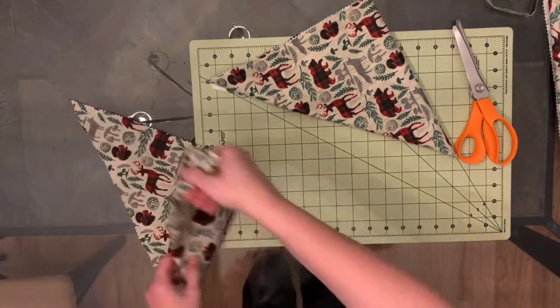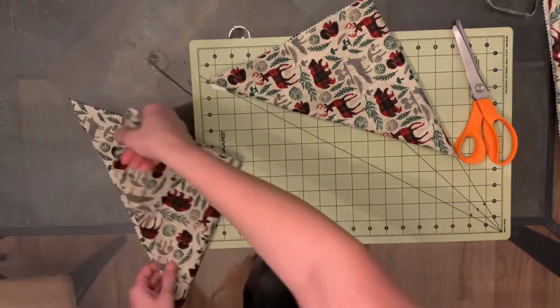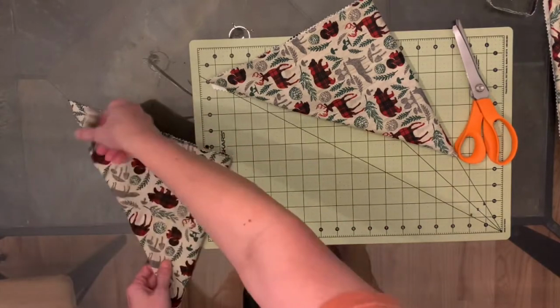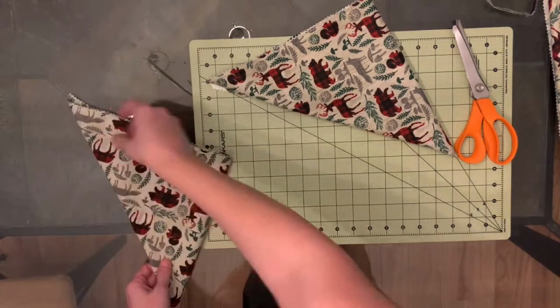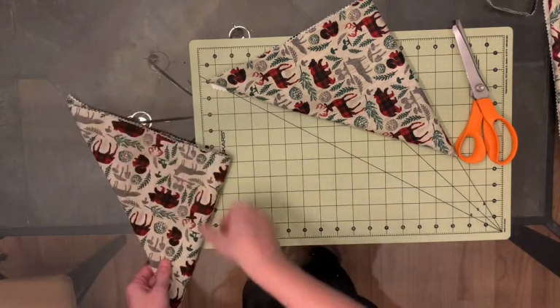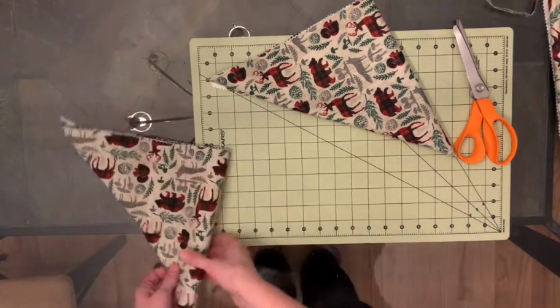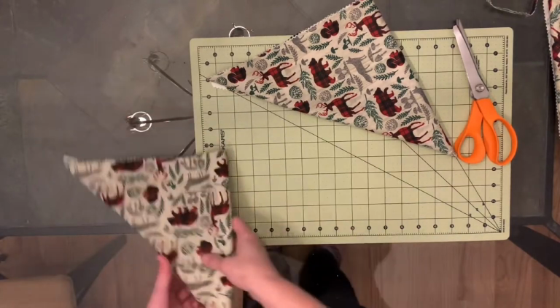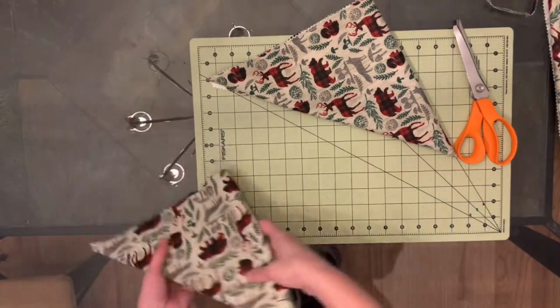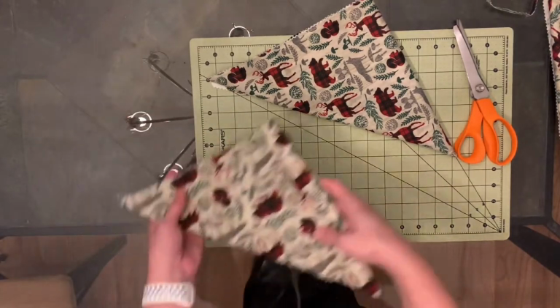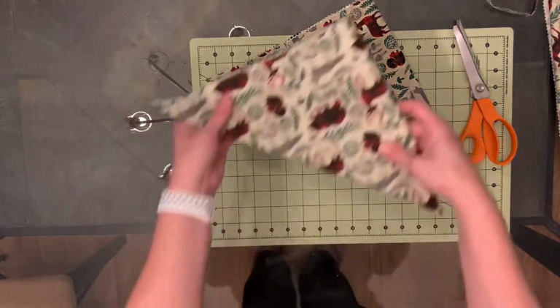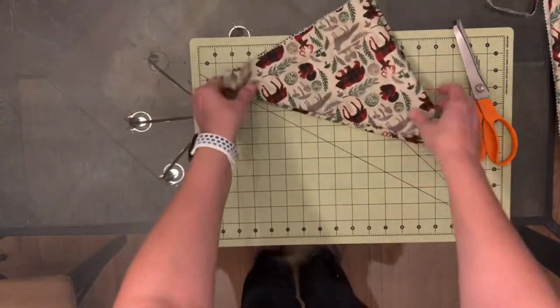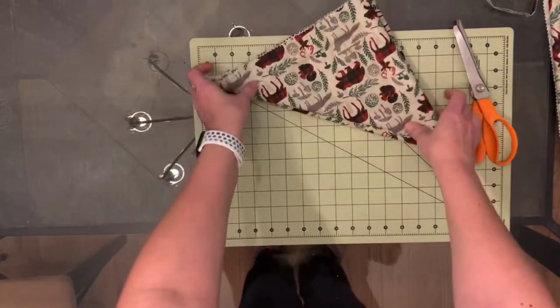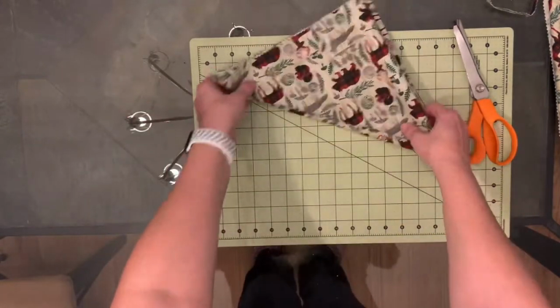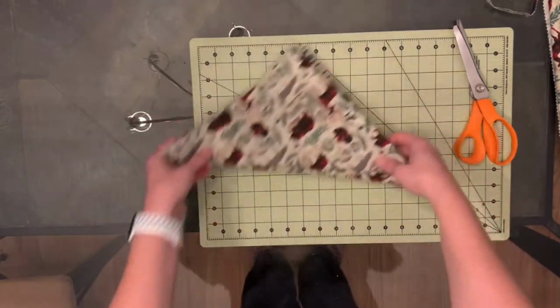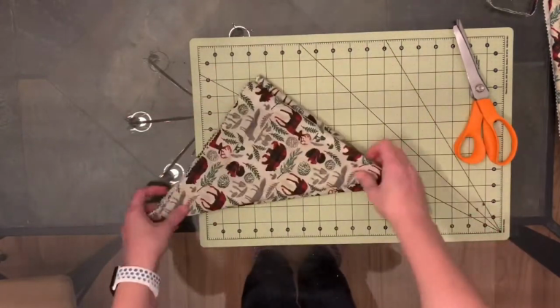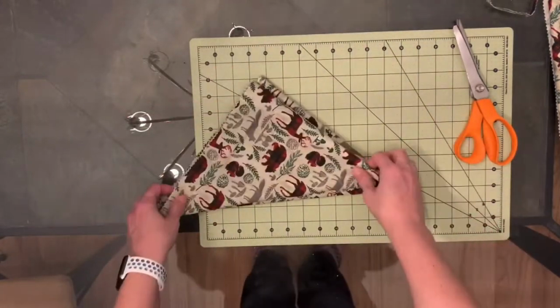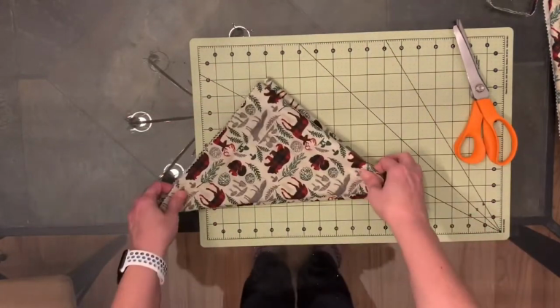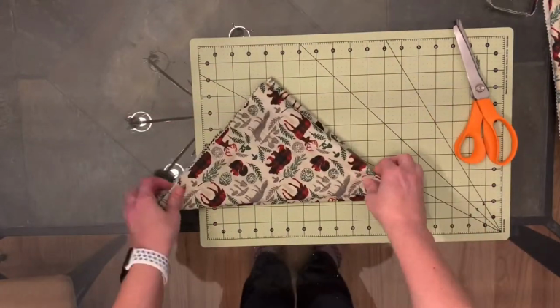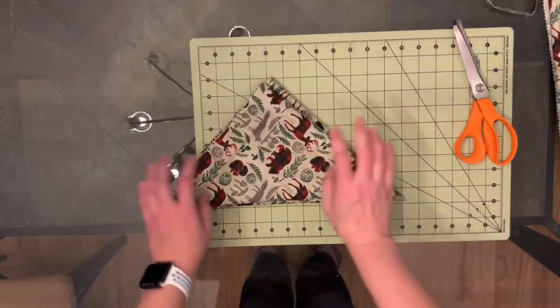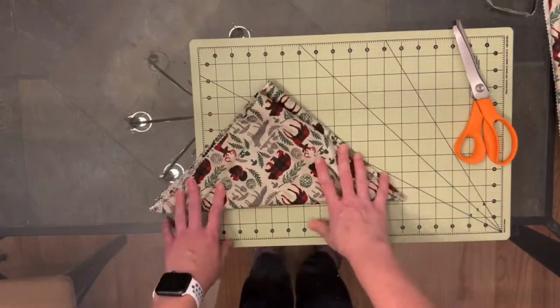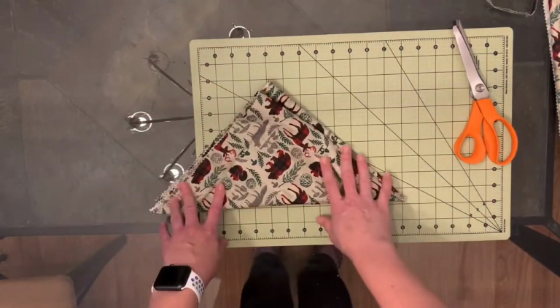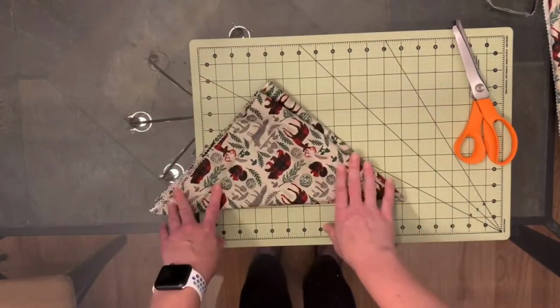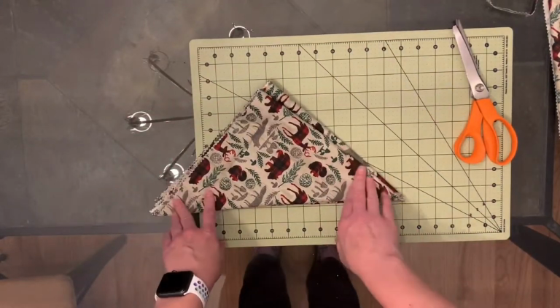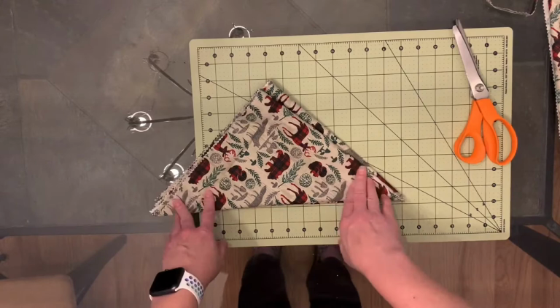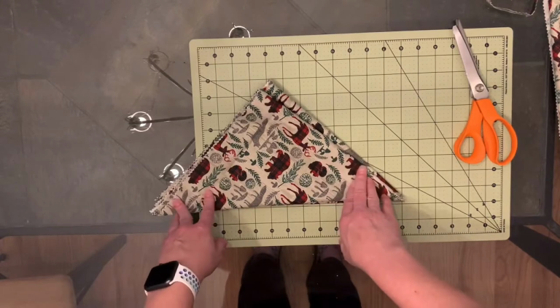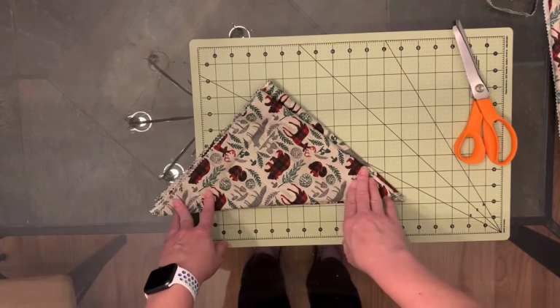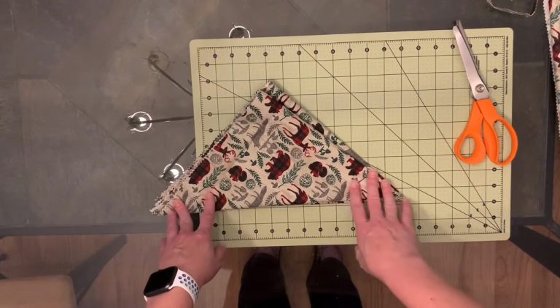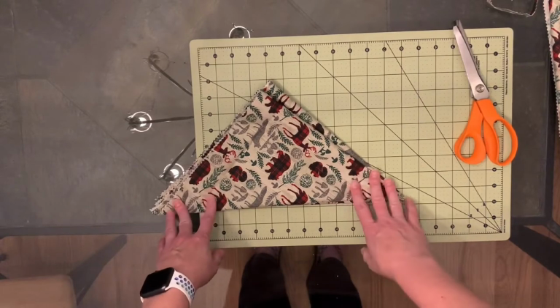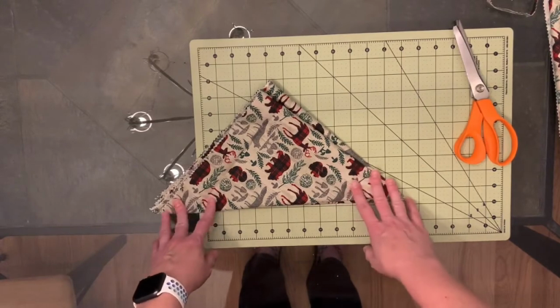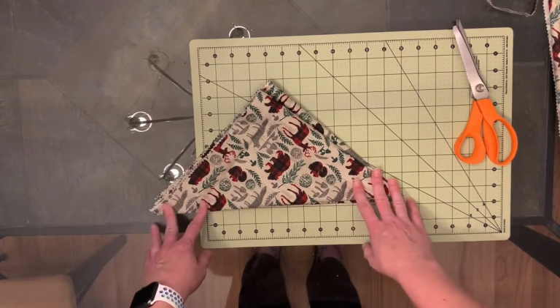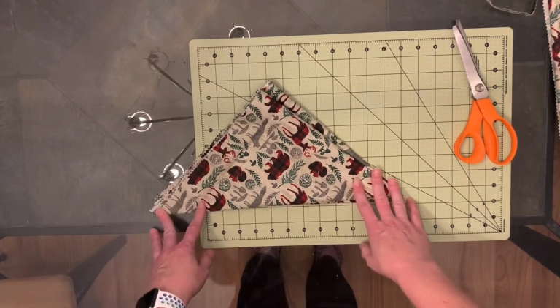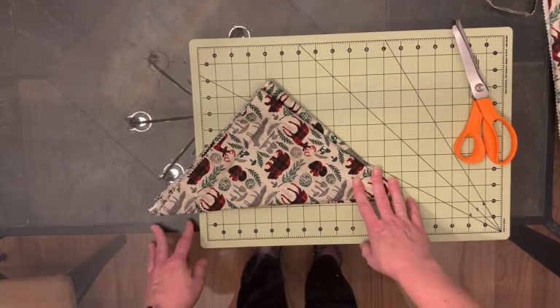Cut as needed, because you never know what size dog you're going to get. Thank you so much for watching!